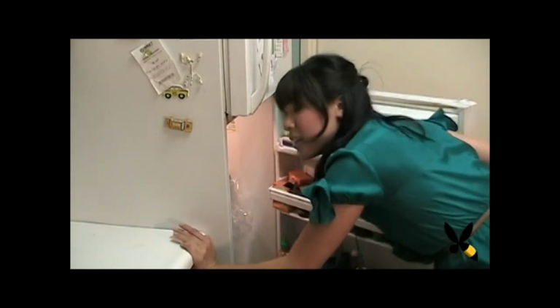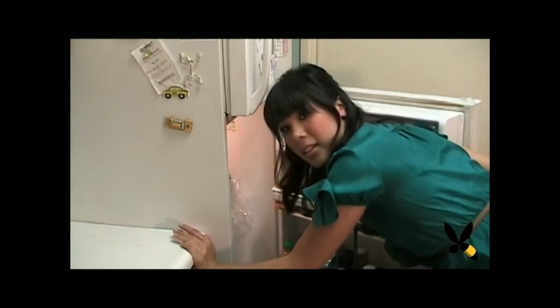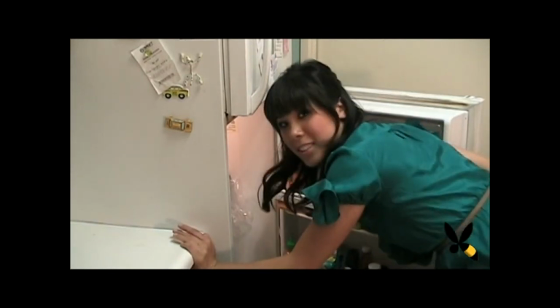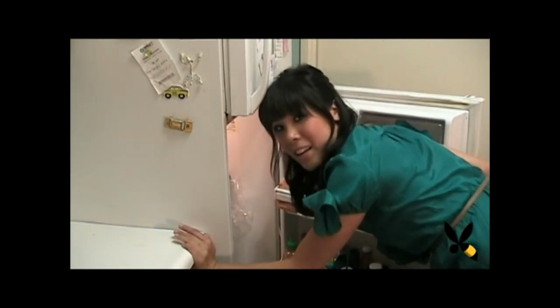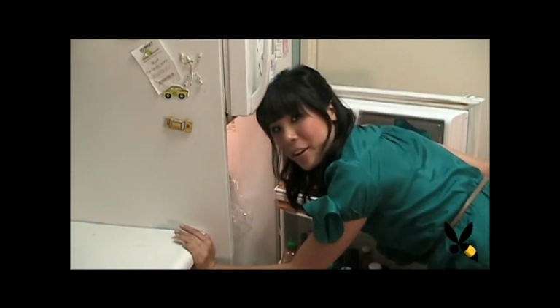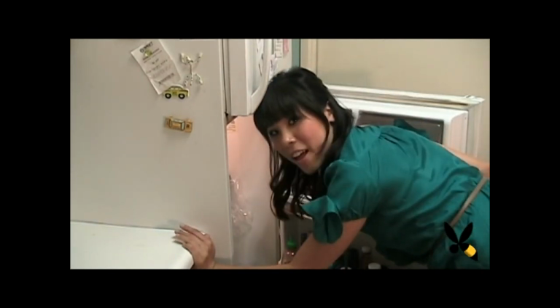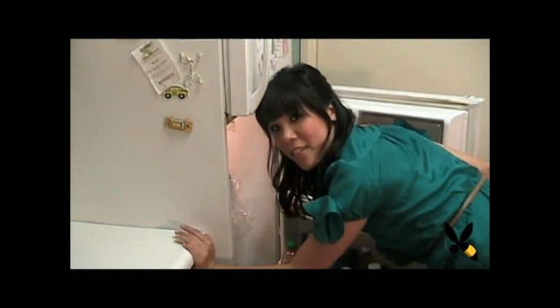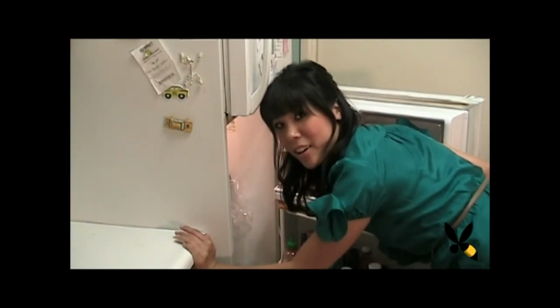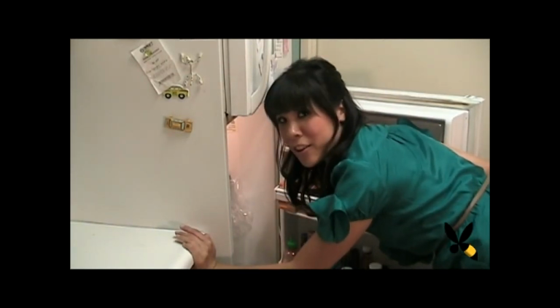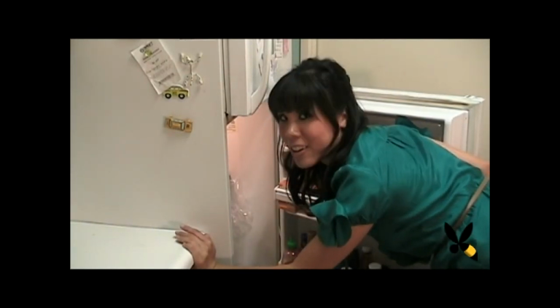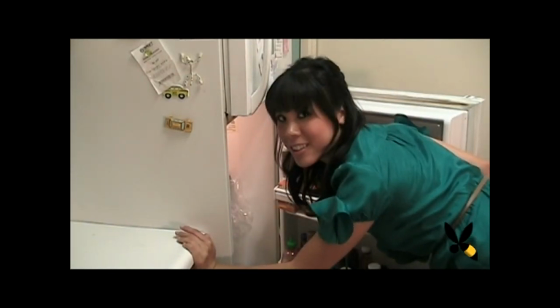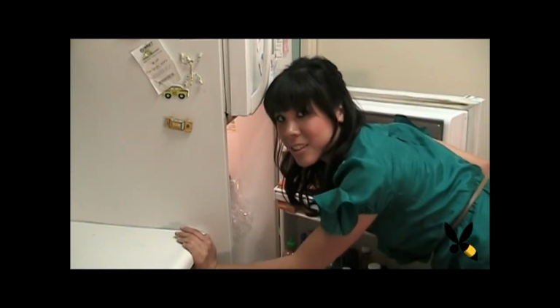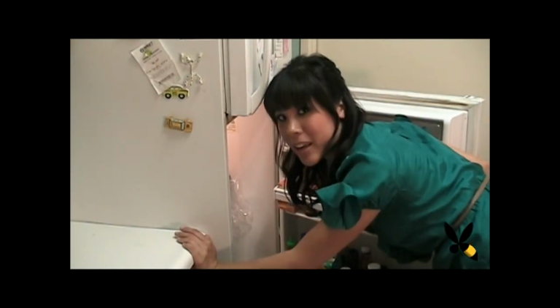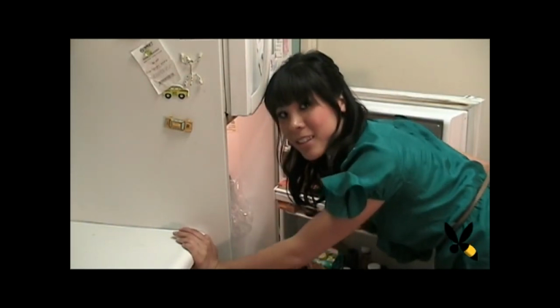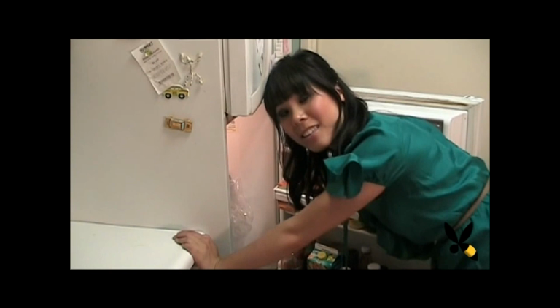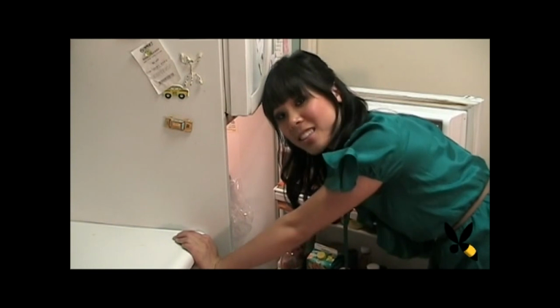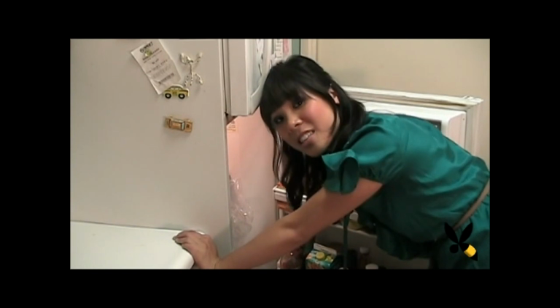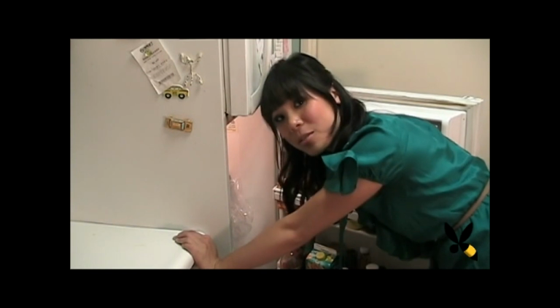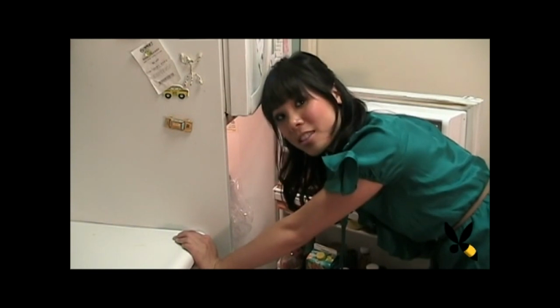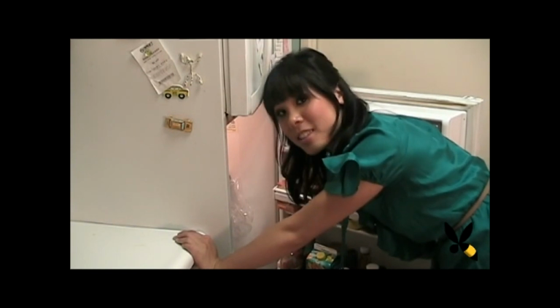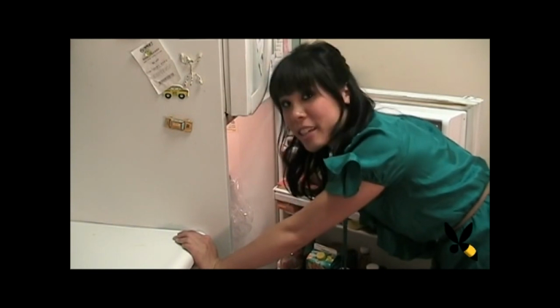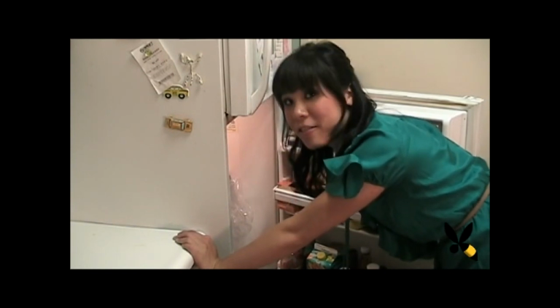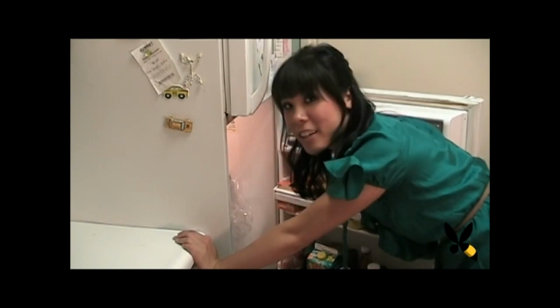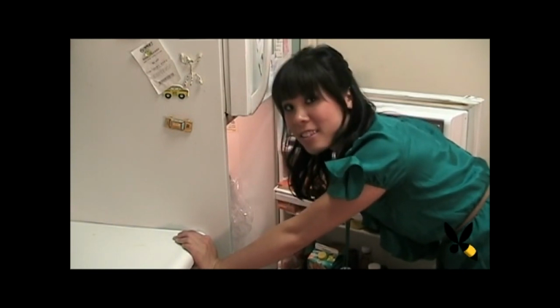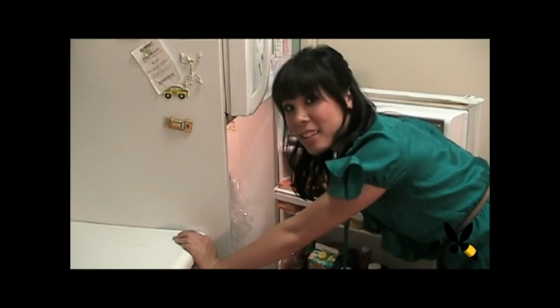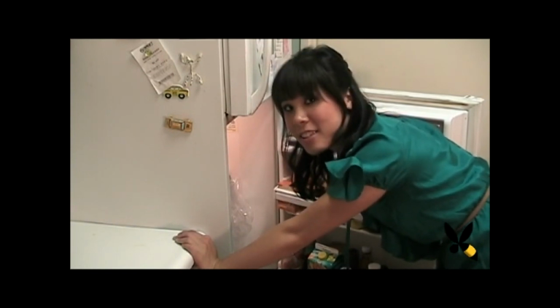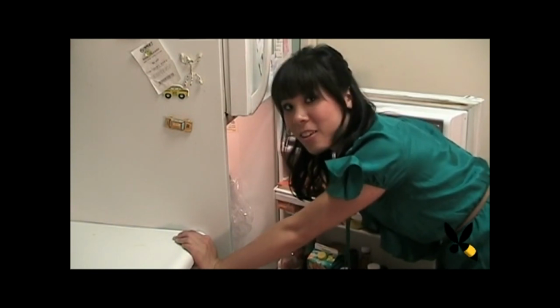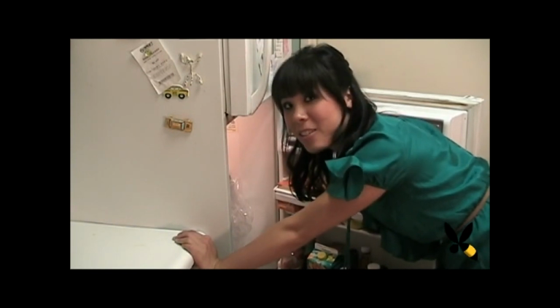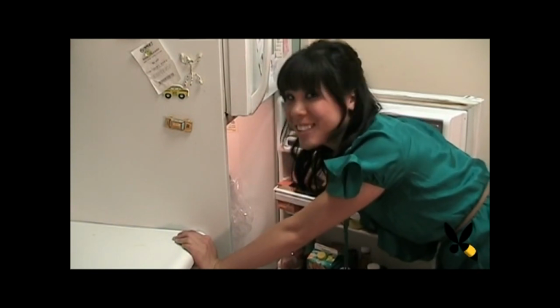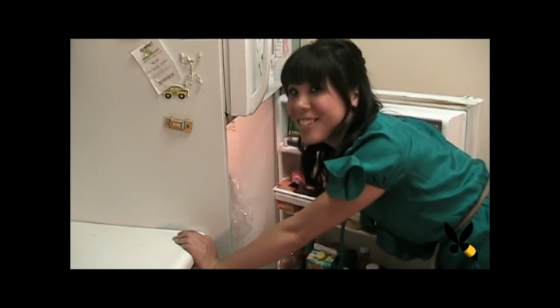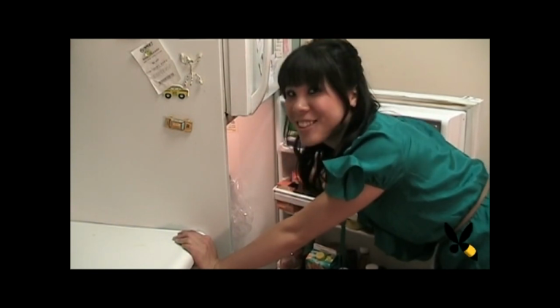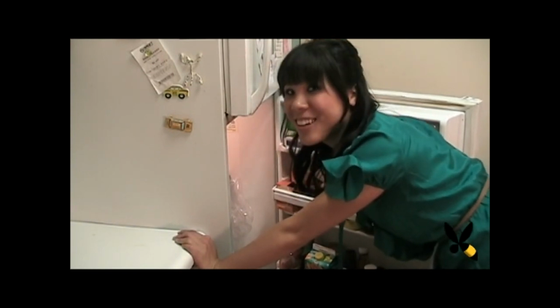It looks like we don't have enough ingredients to make tonight's dish, which is the chicken fricassee, so let's go to the store.